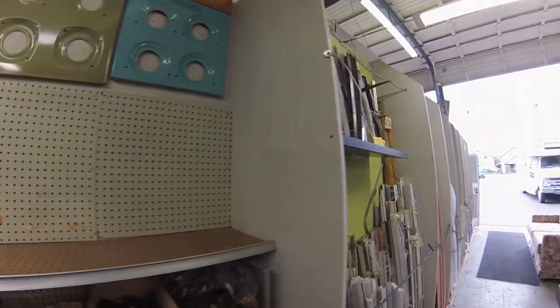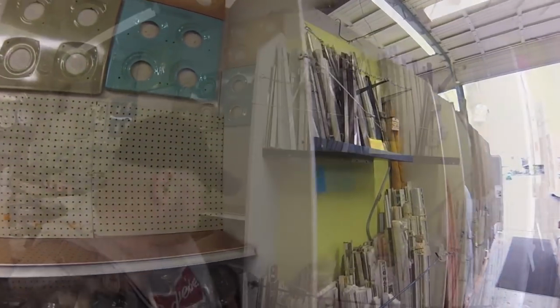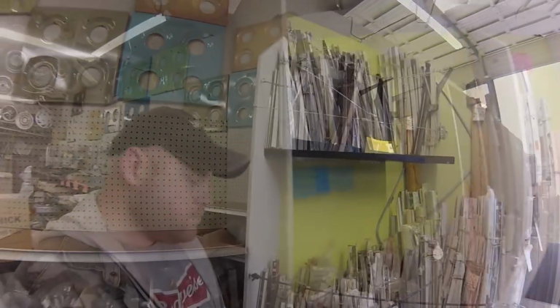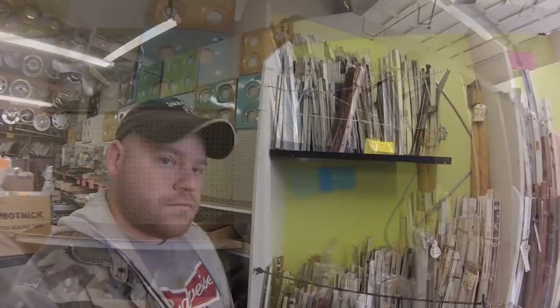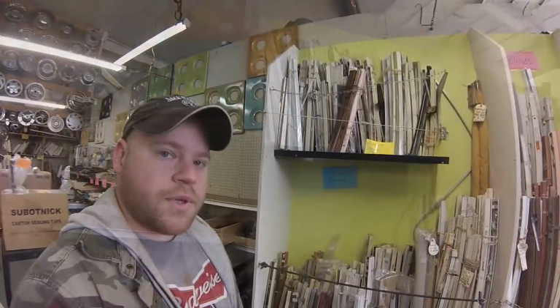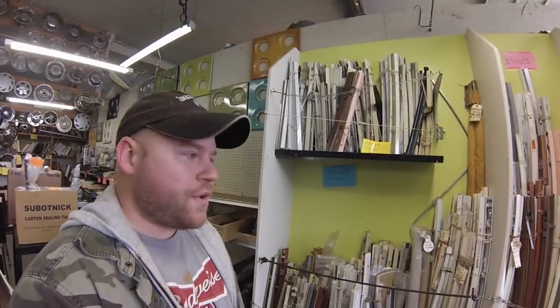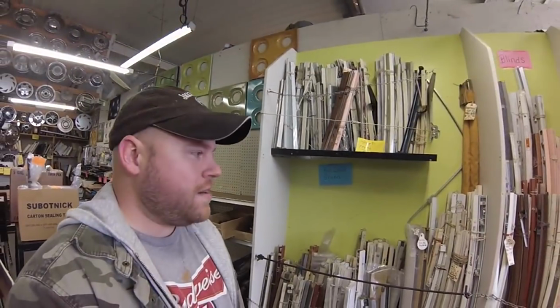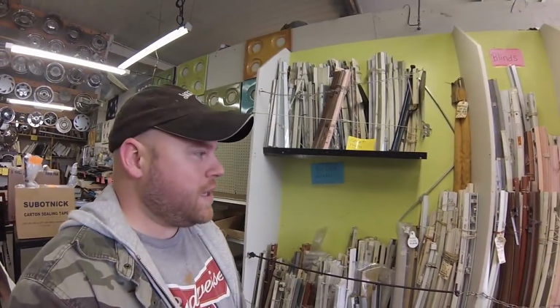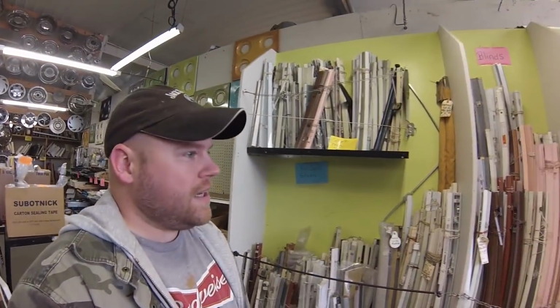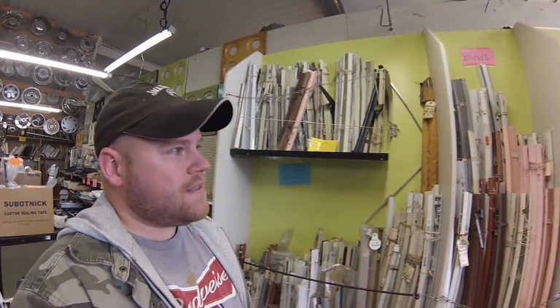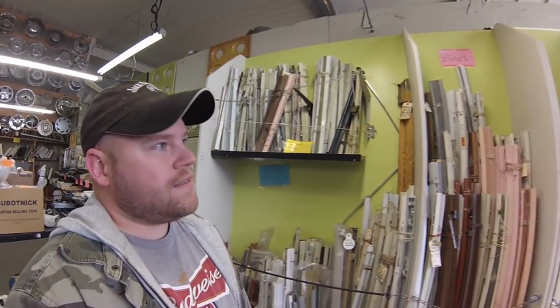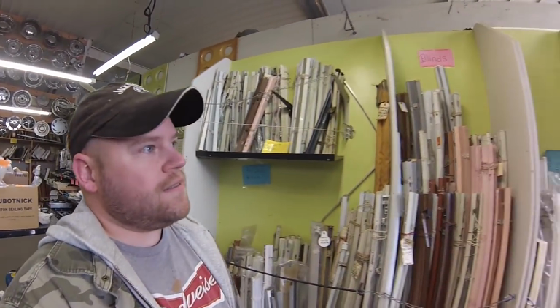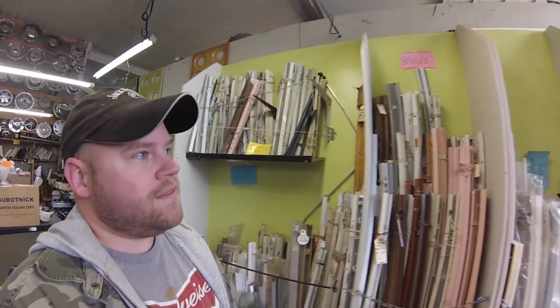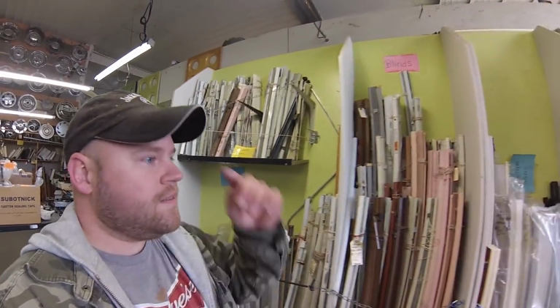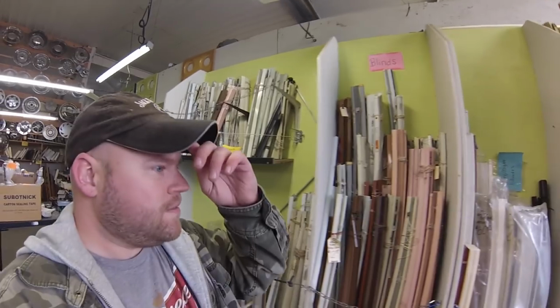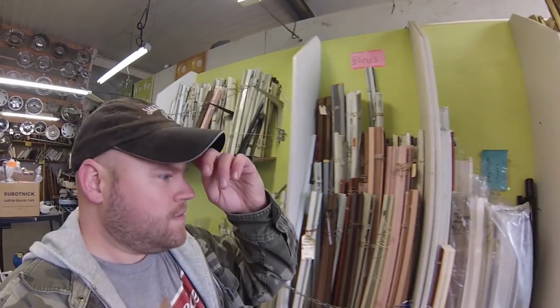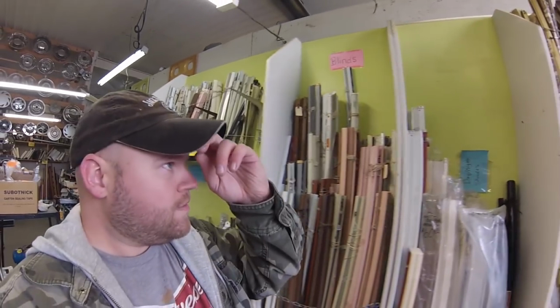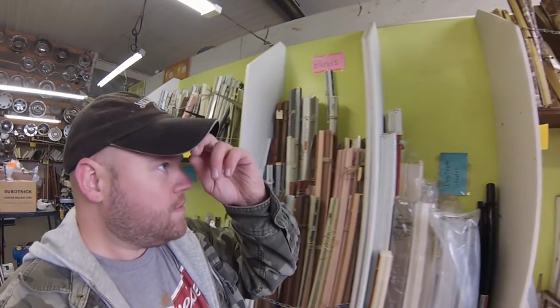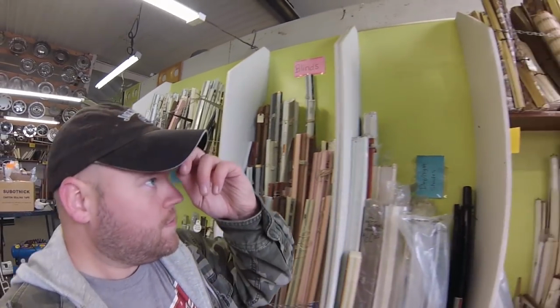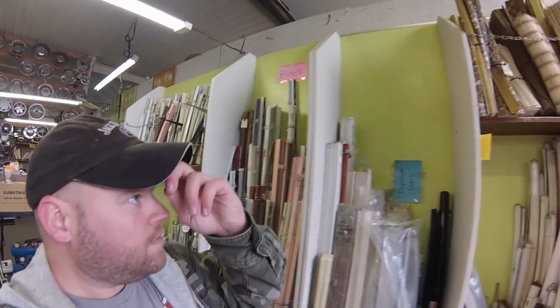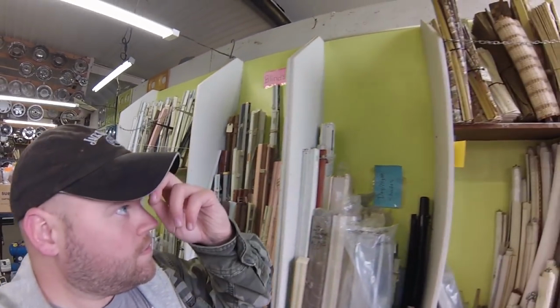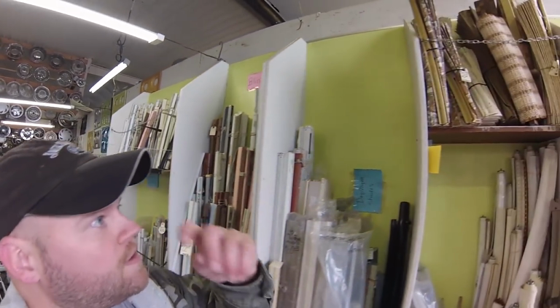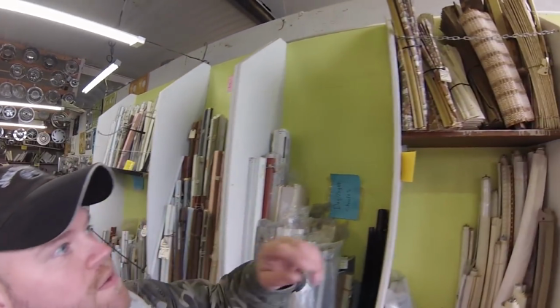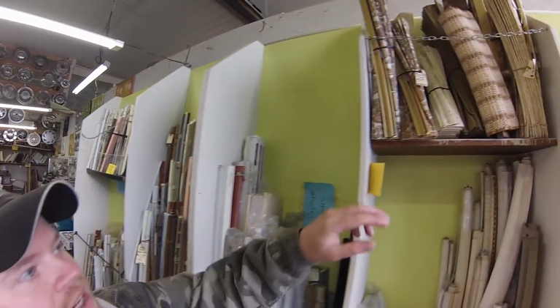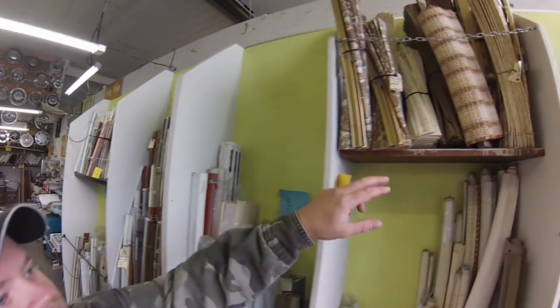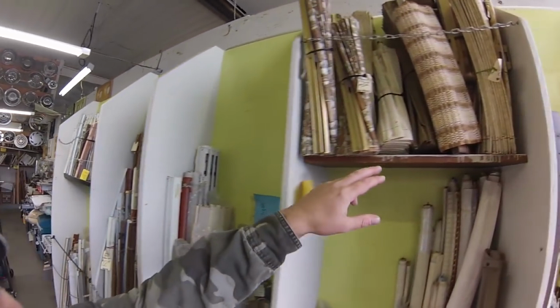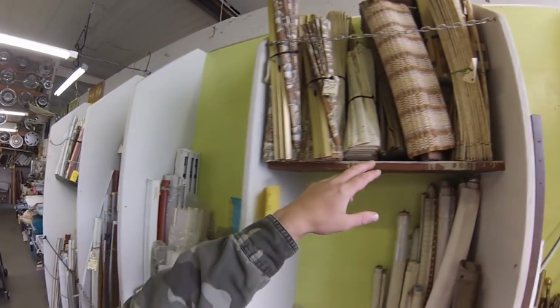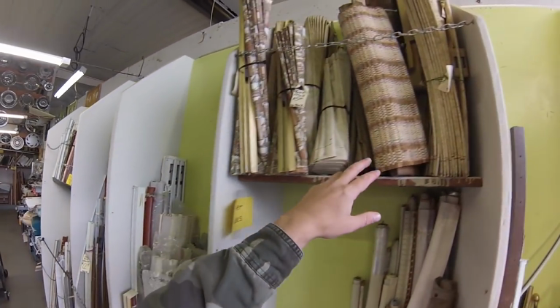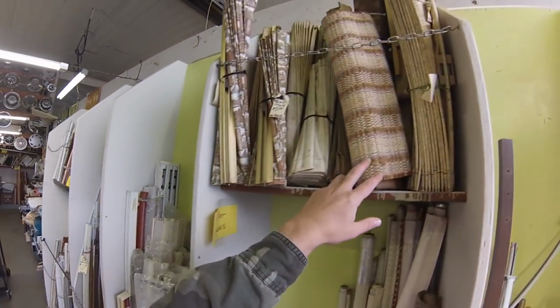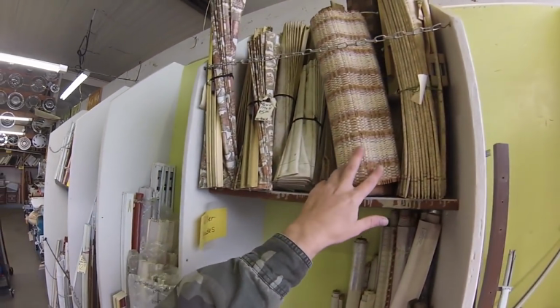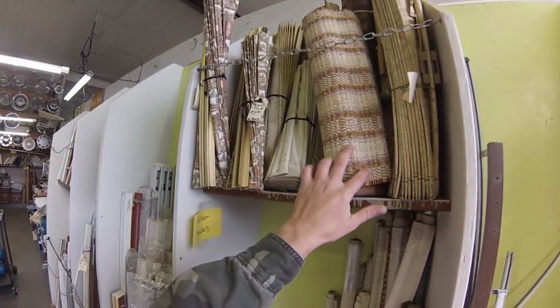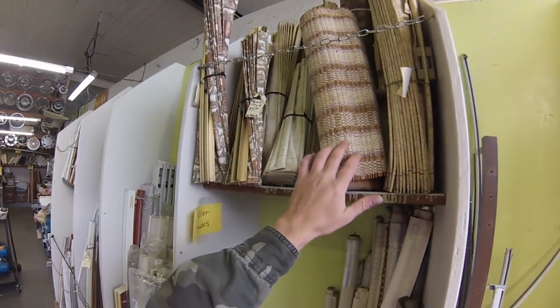A bunch of random blinds. Those are actually almost the ones I have.